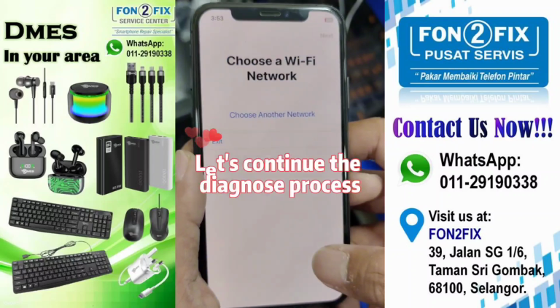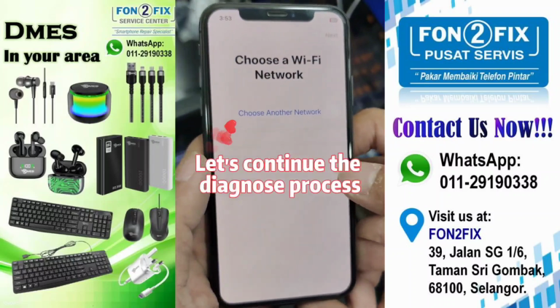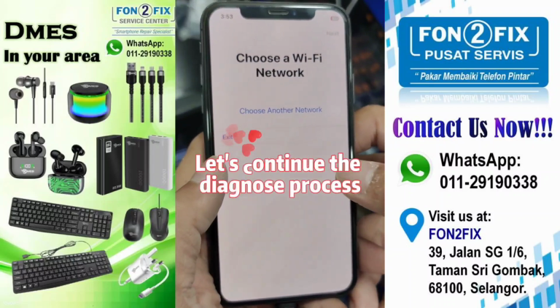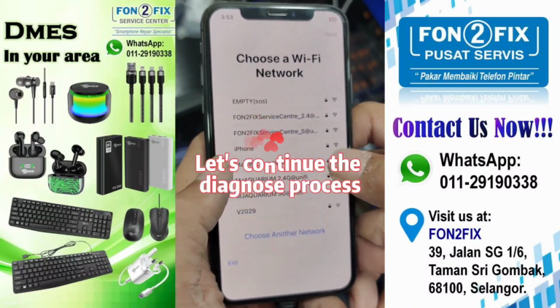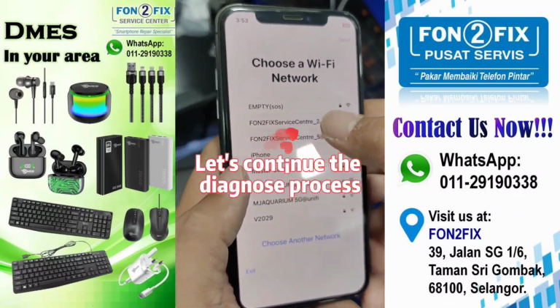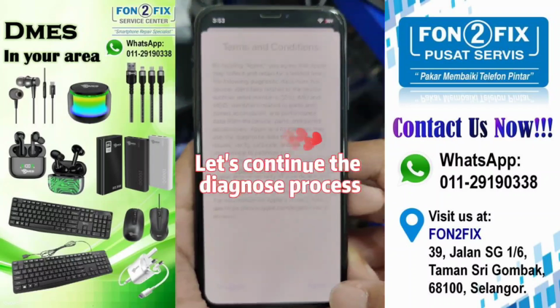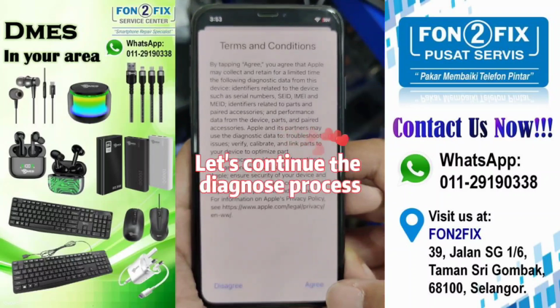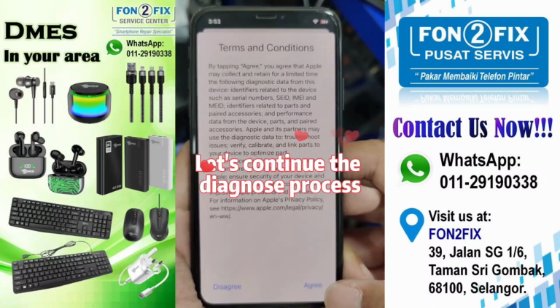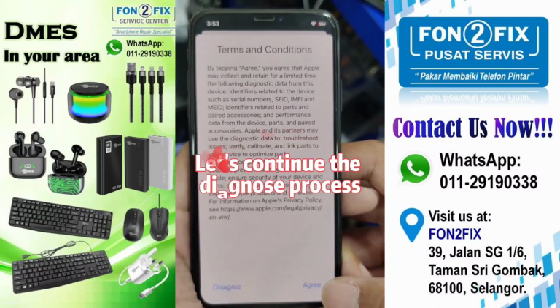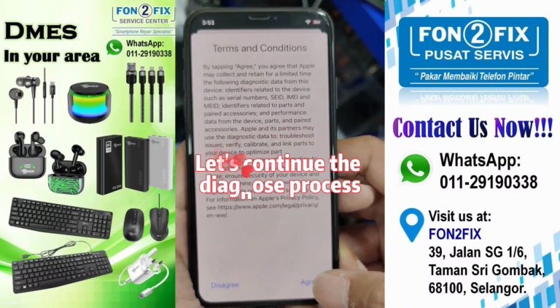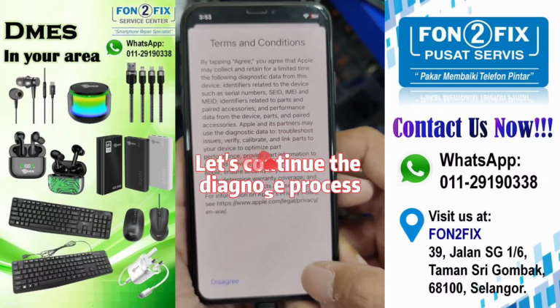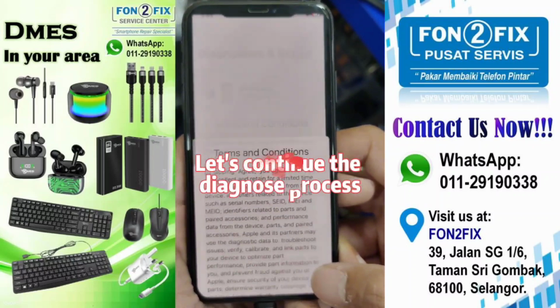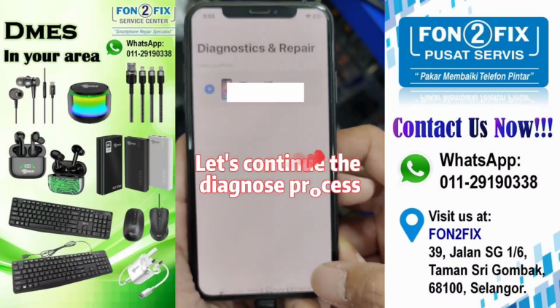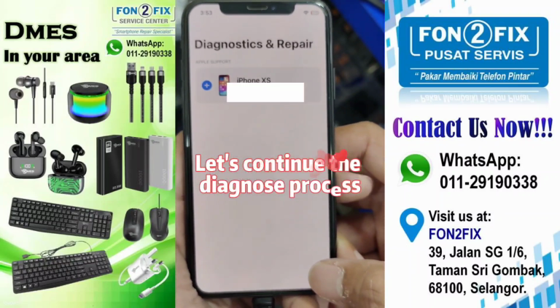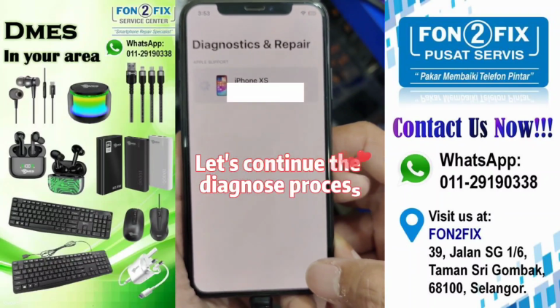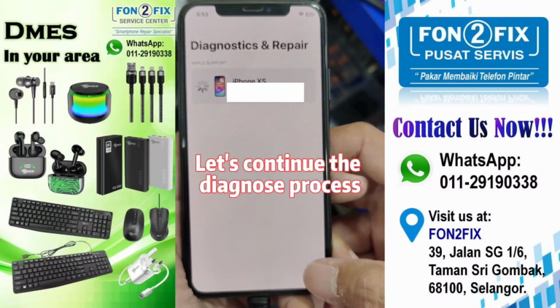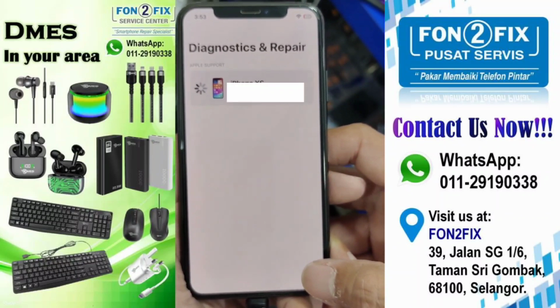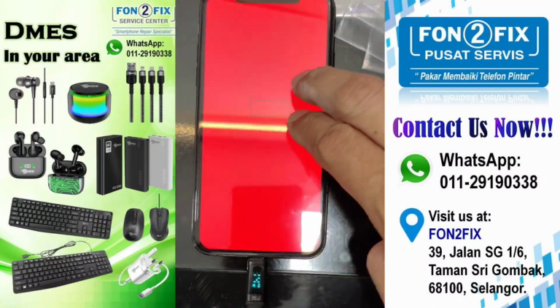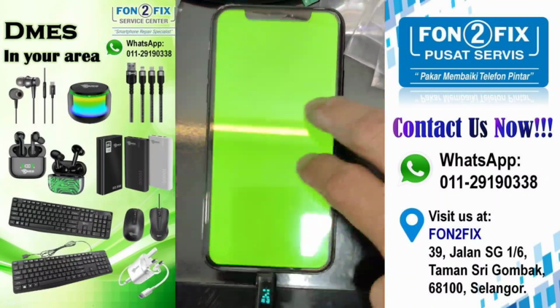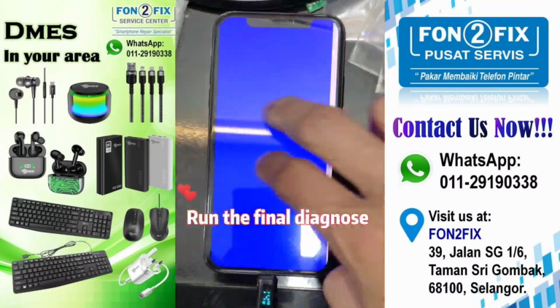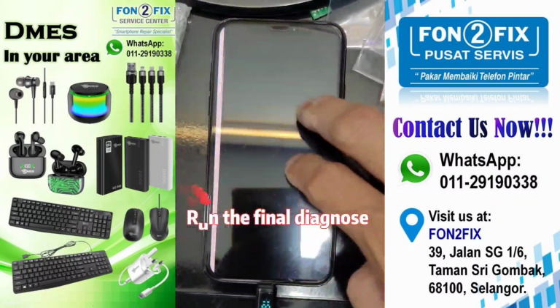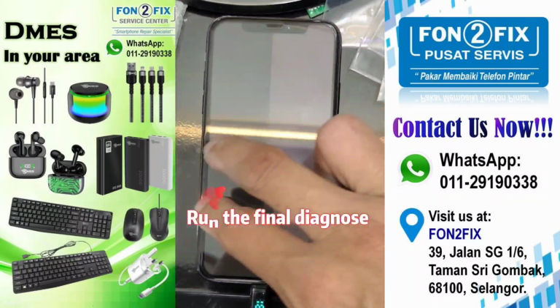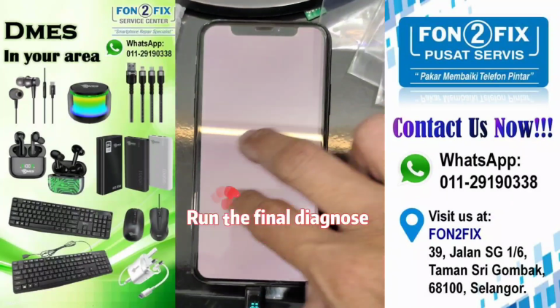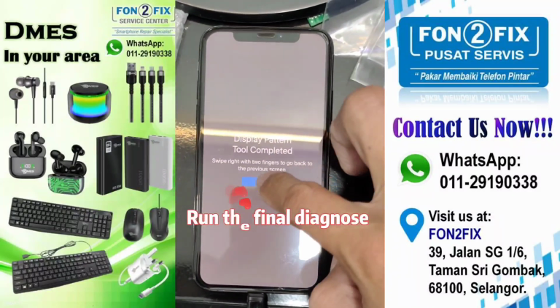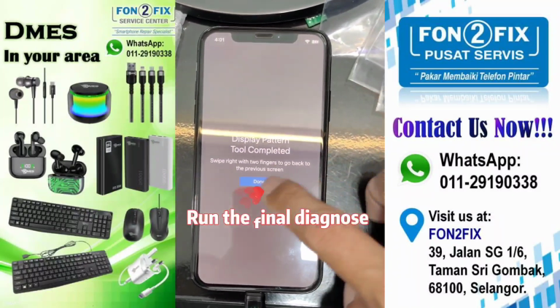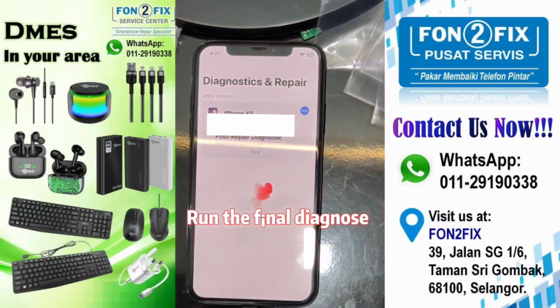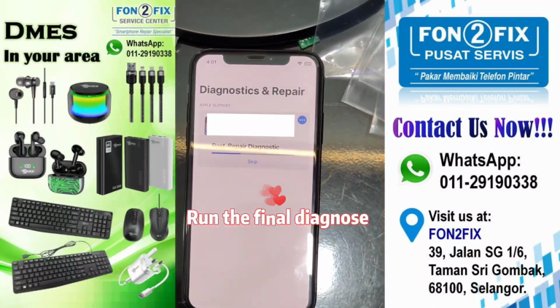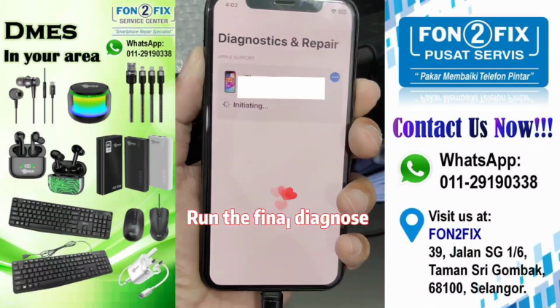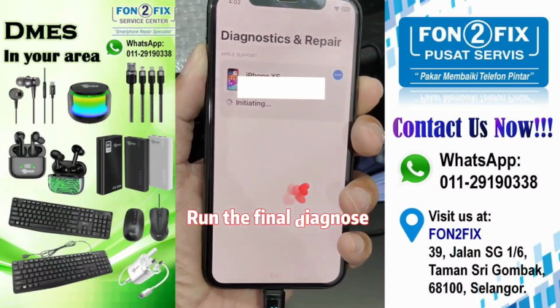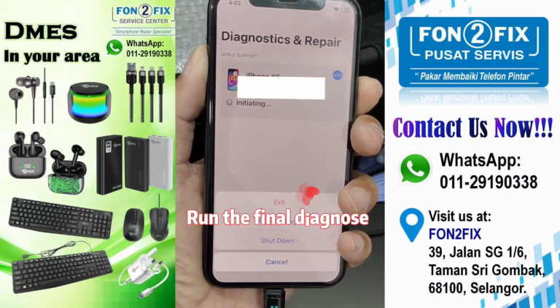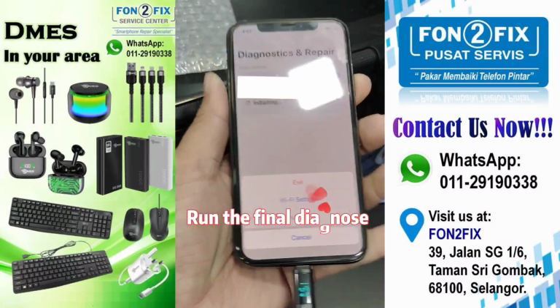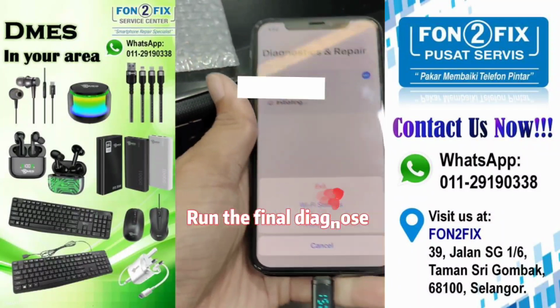Let's continue the Diagnose process. Run the final Diagnose.